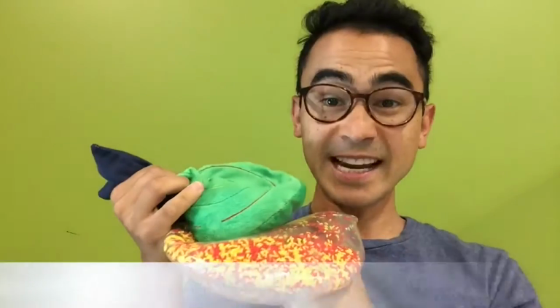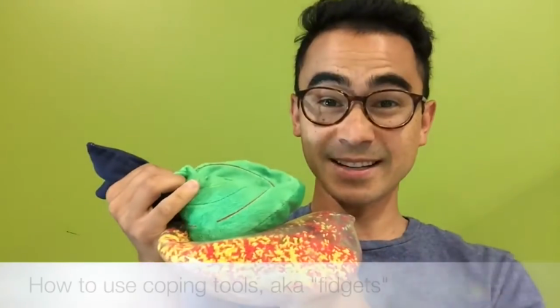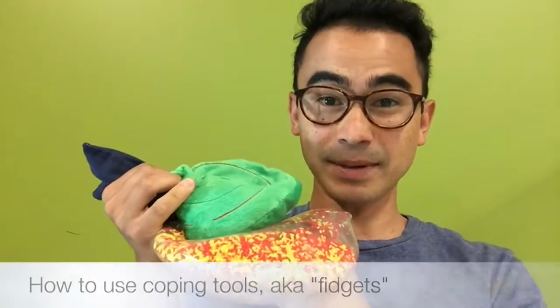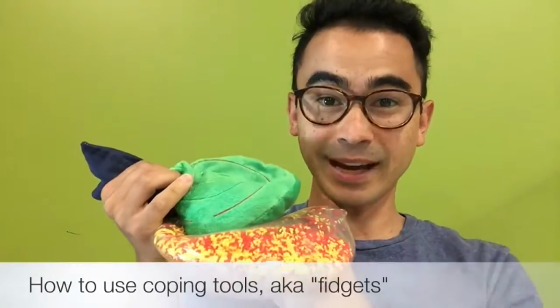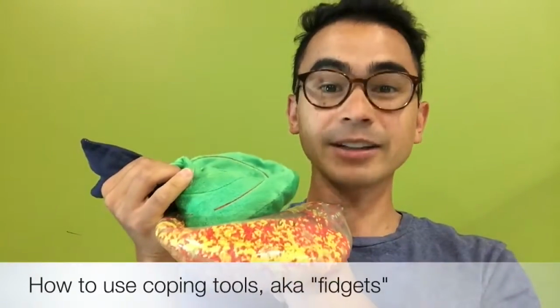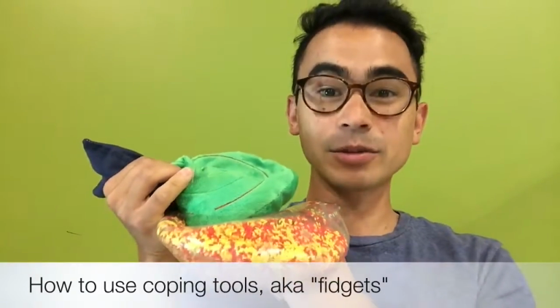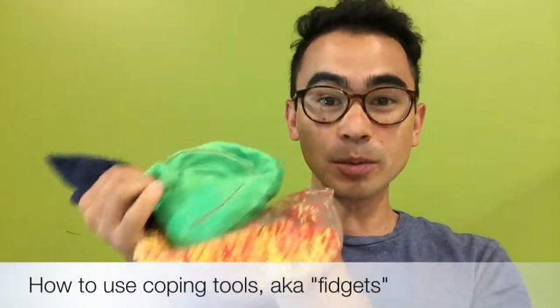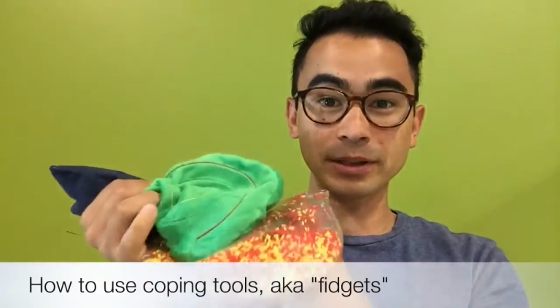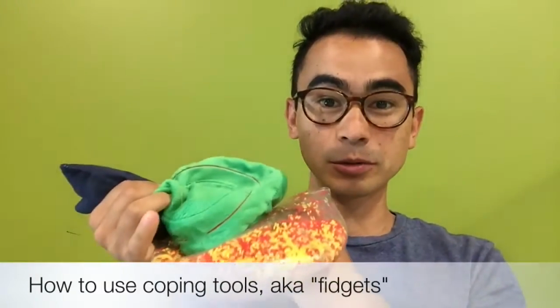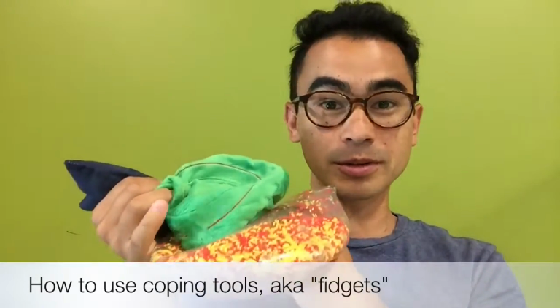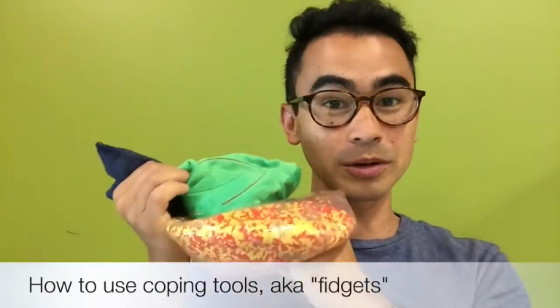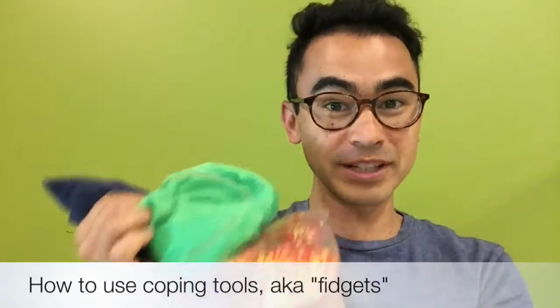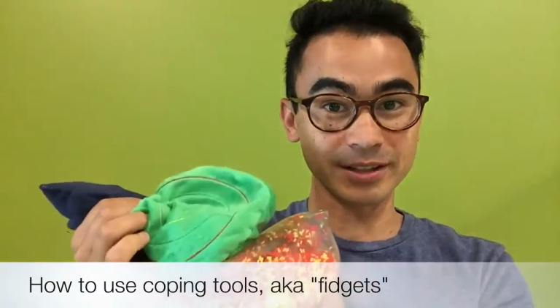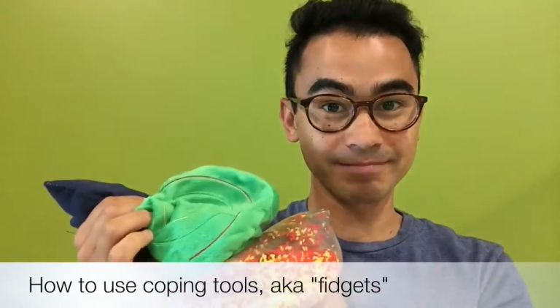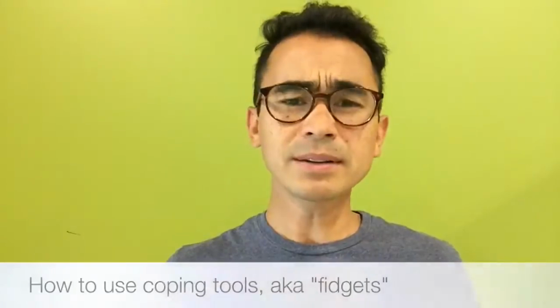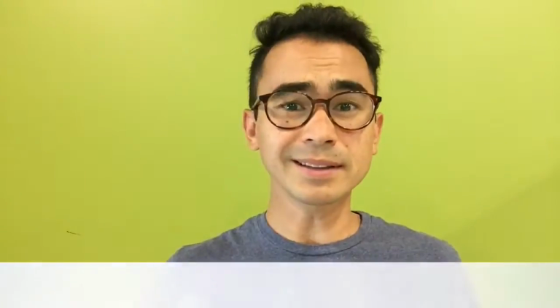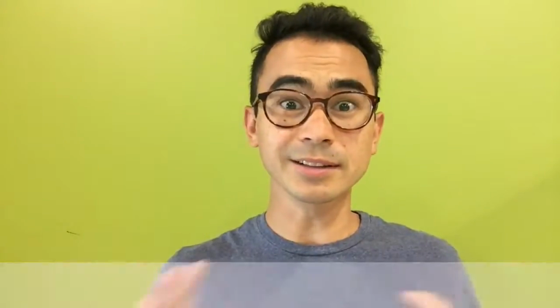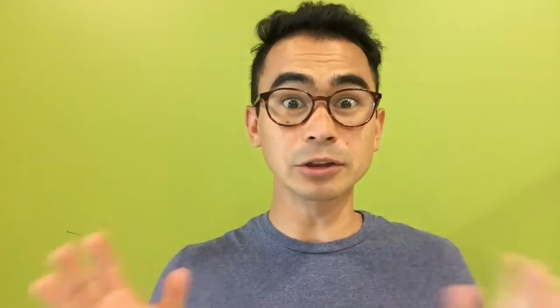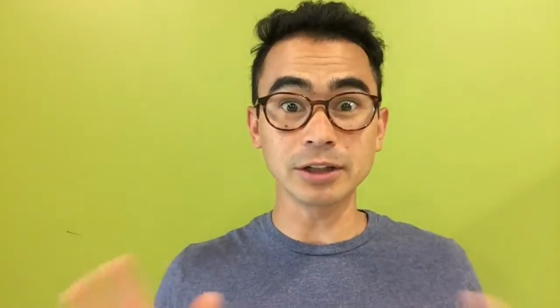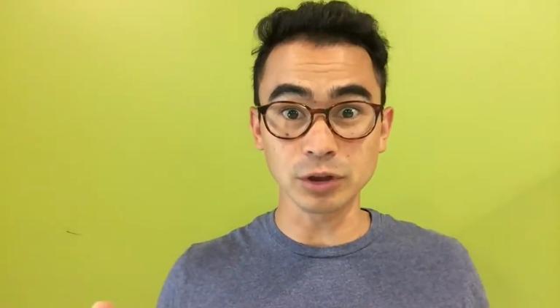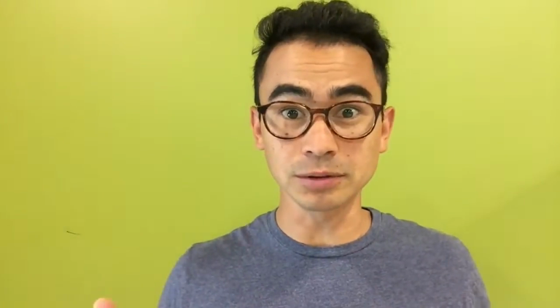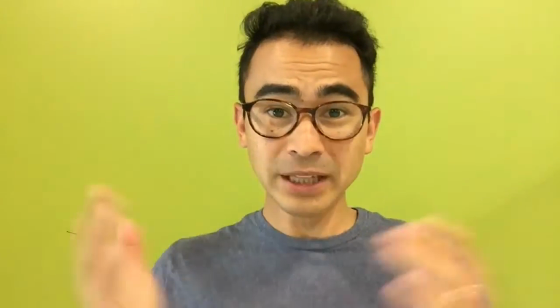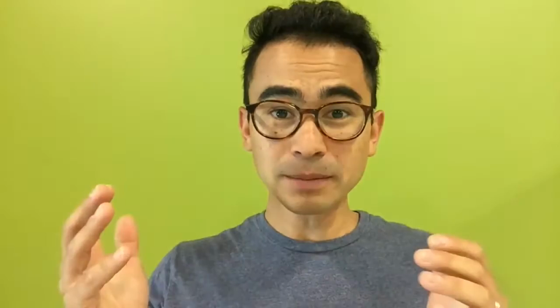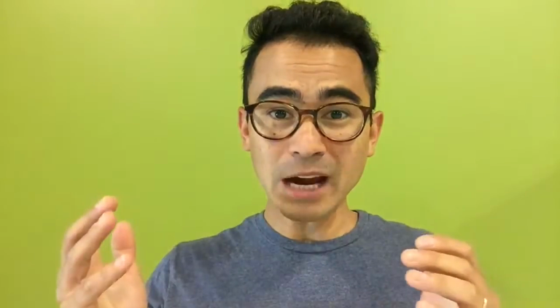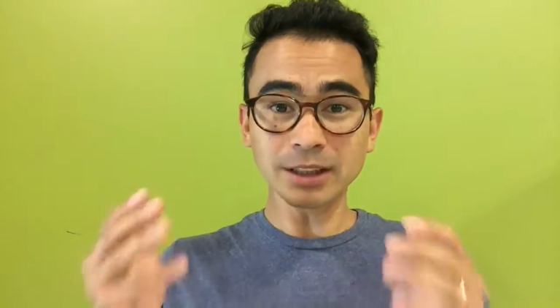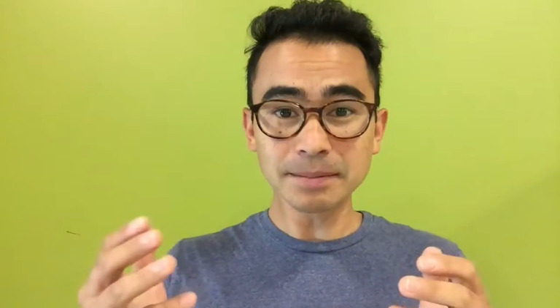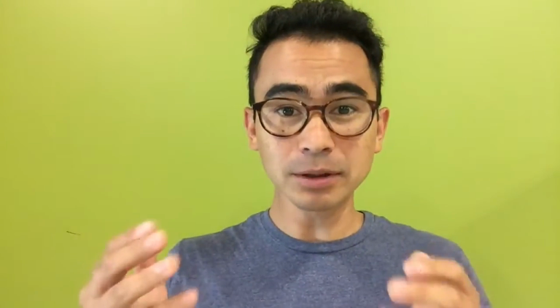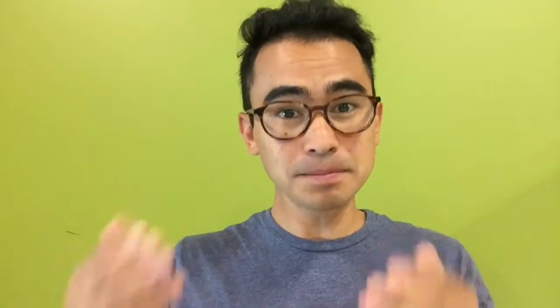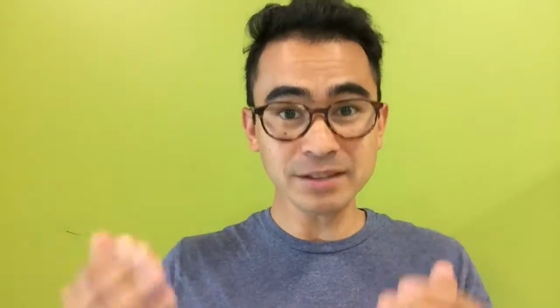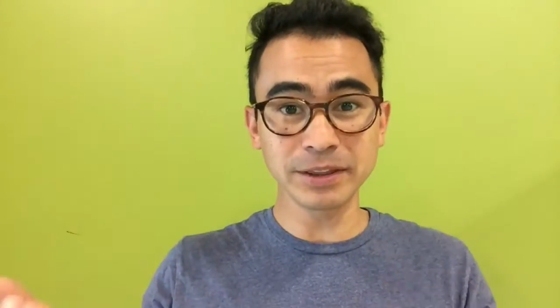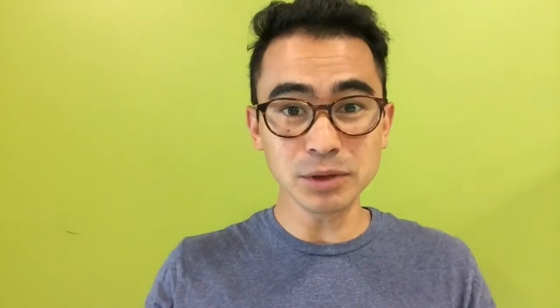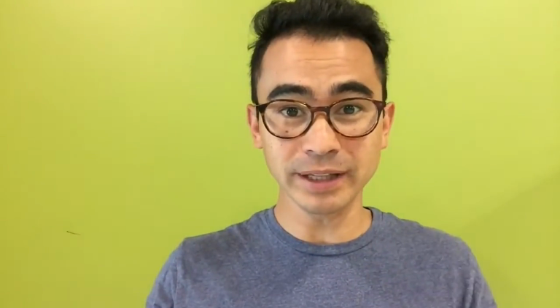Today's topic: how to use coping tools or fidgets. Maybe you think this is a little controversial, but hear me out — a lot of people learn best when they're moving.